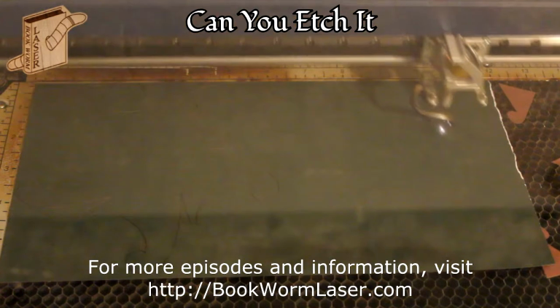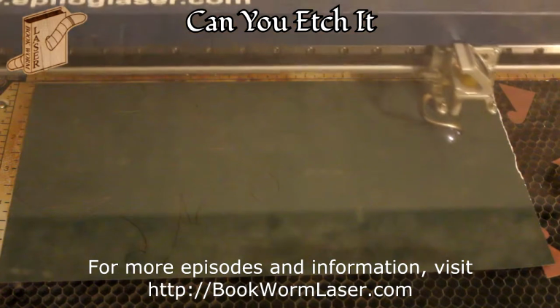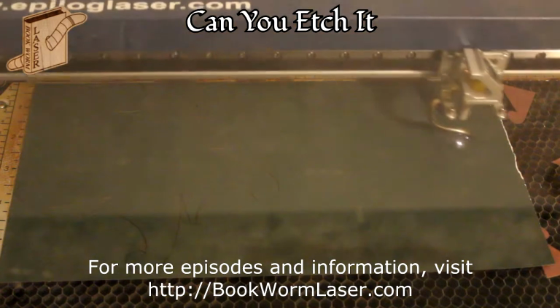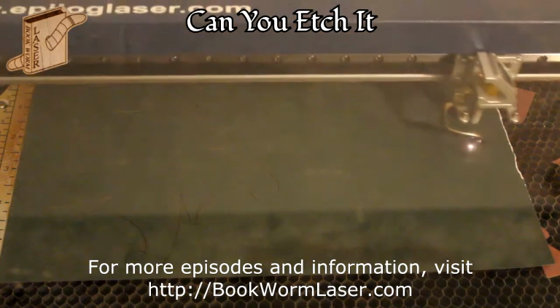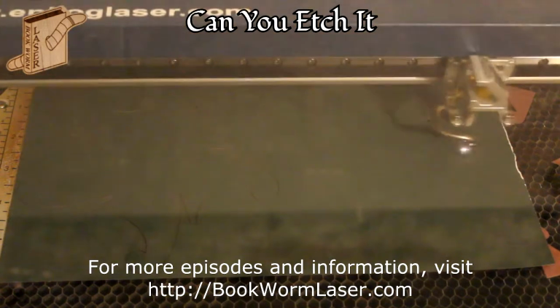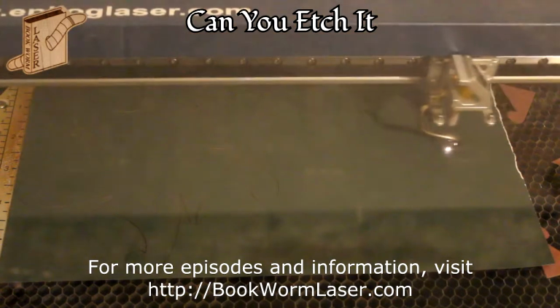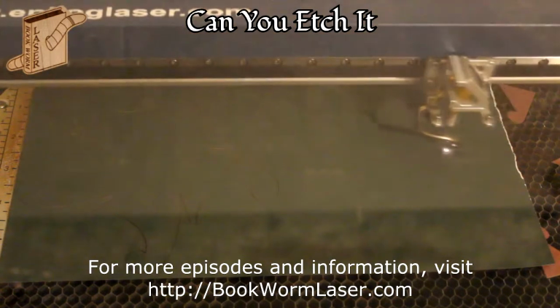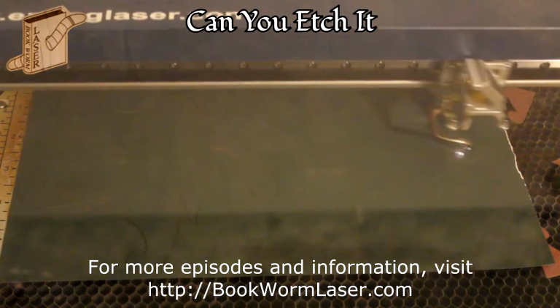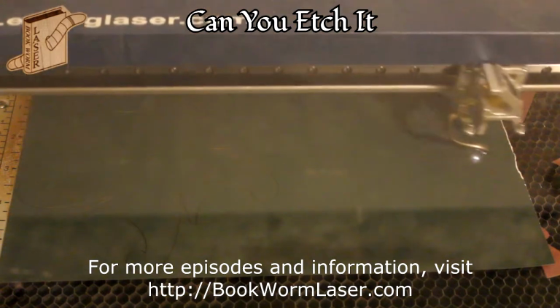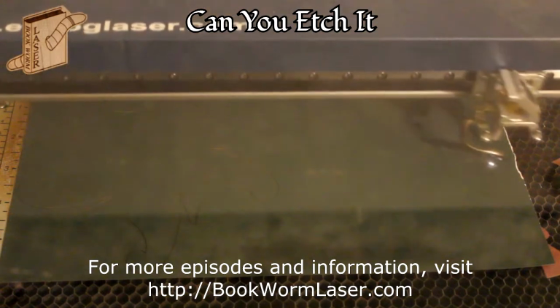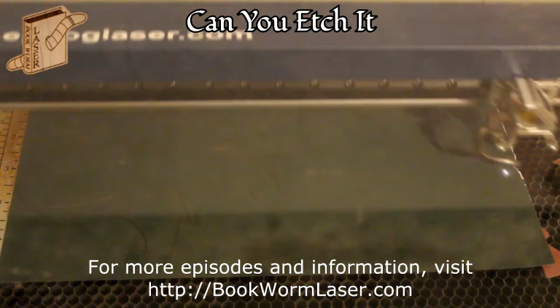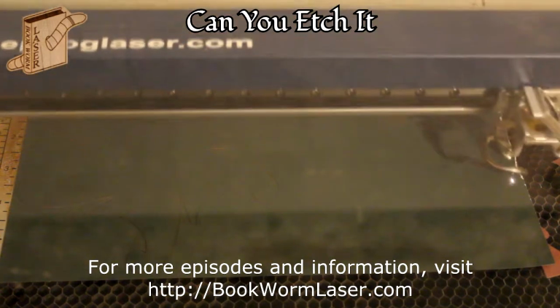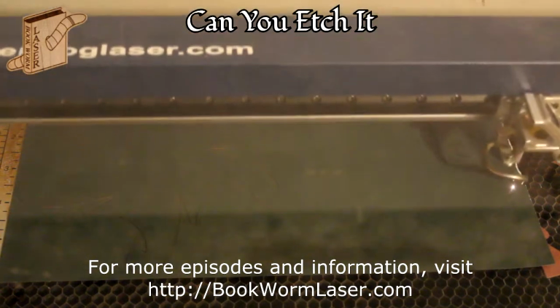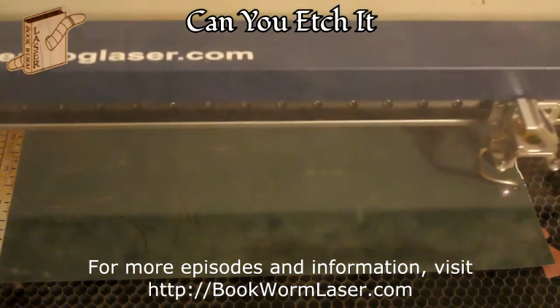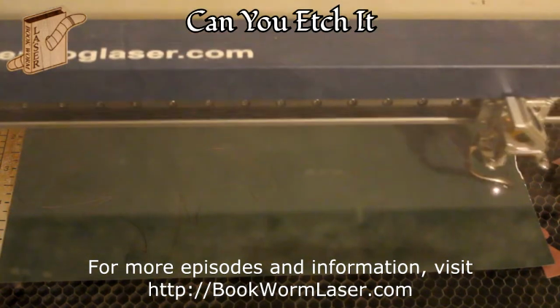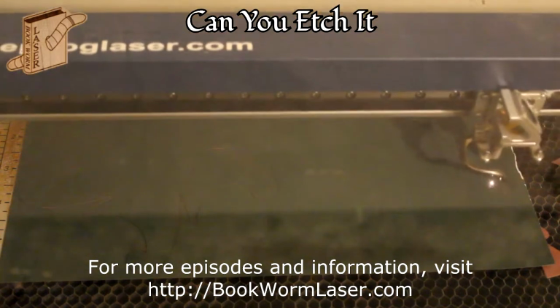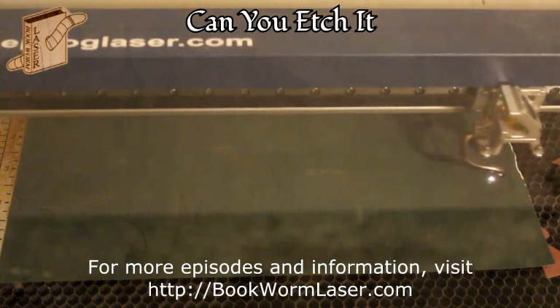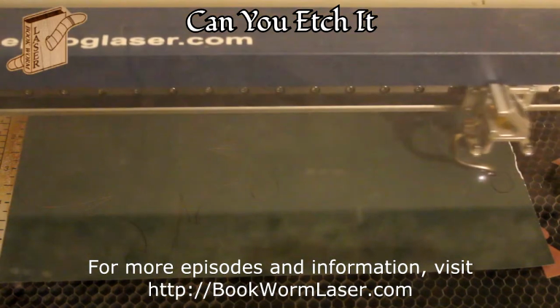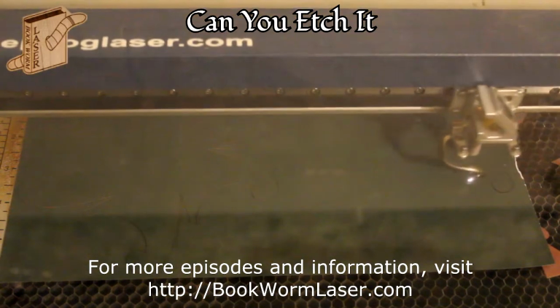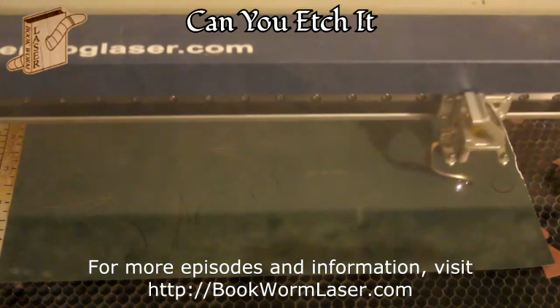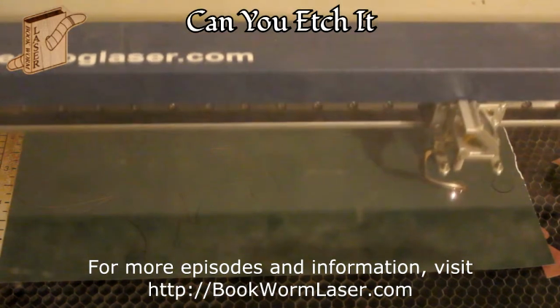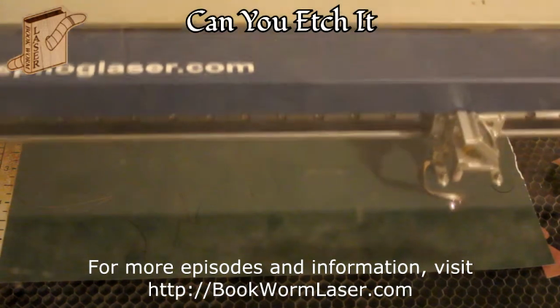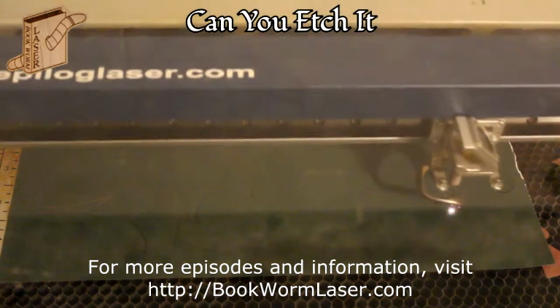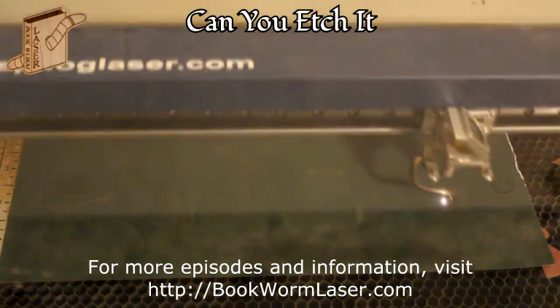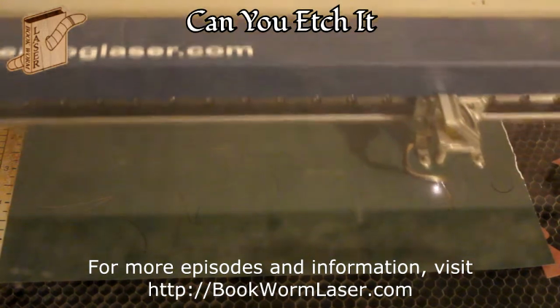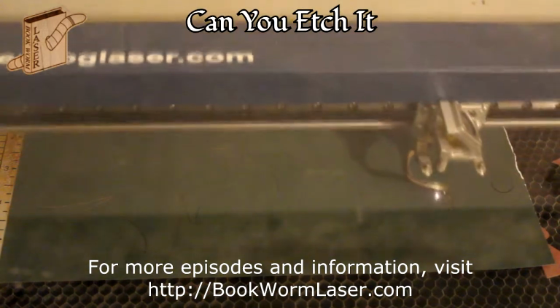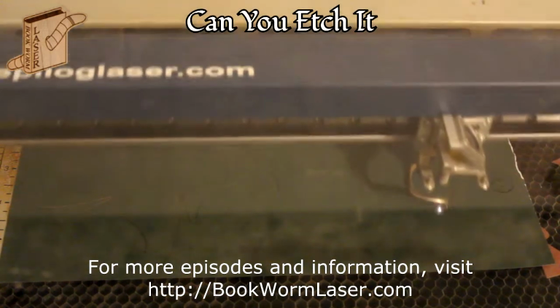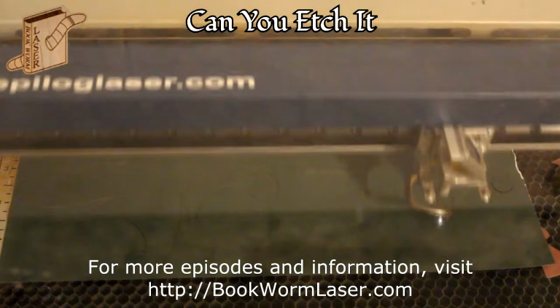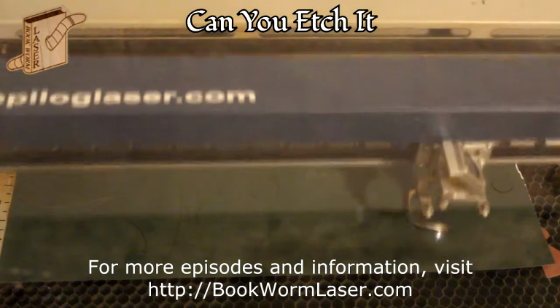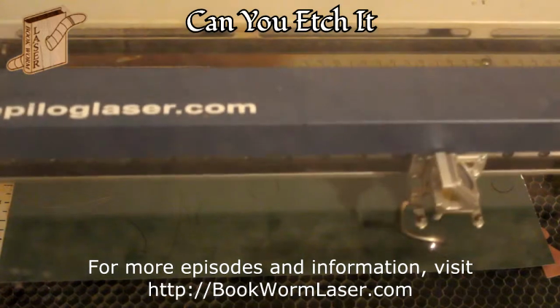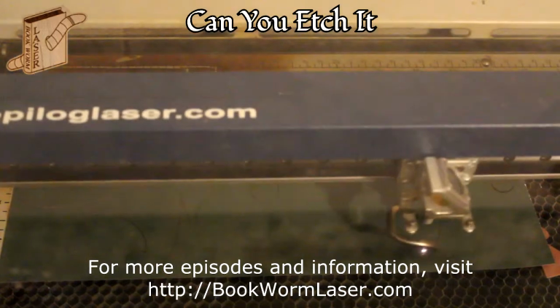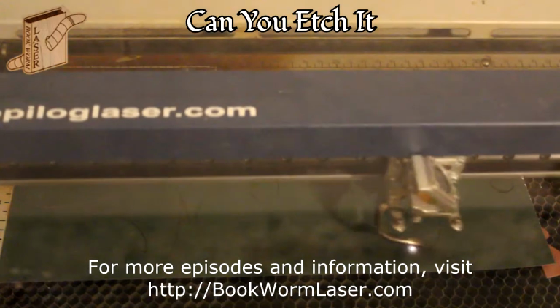In the video, the overall shape is cut first, then the fold lines are lightly engraved to help with assembly.